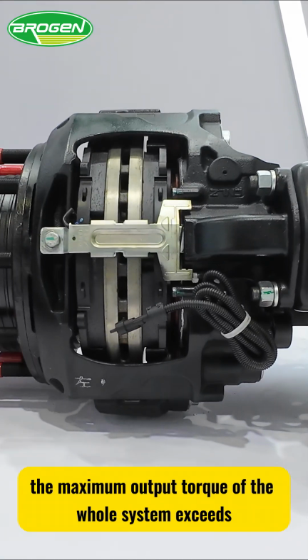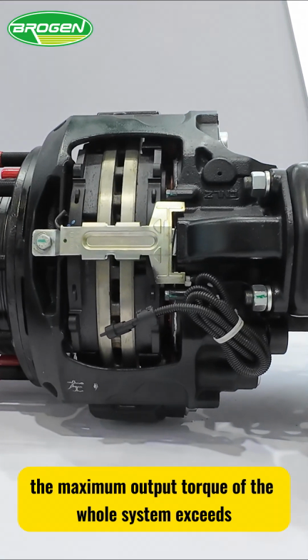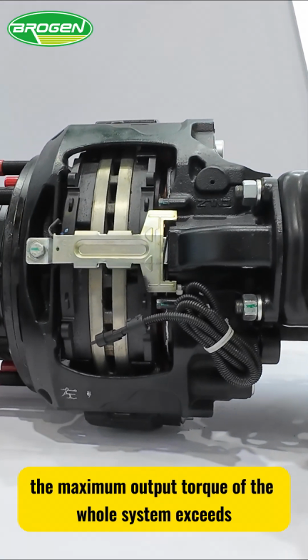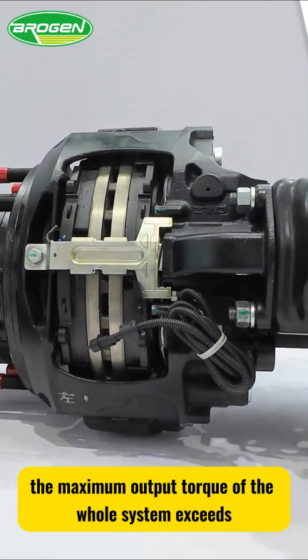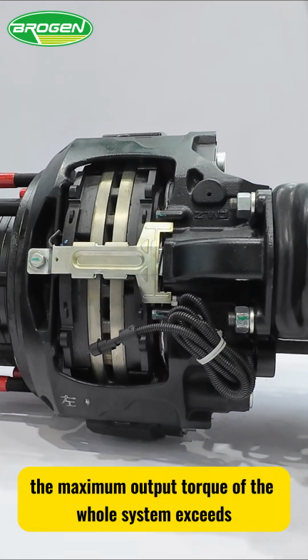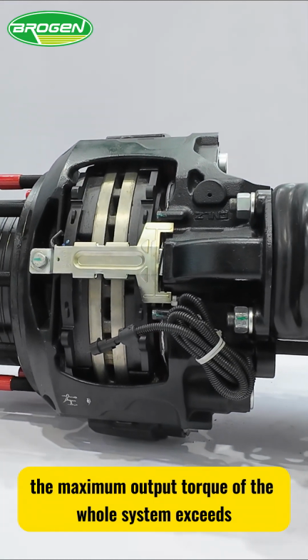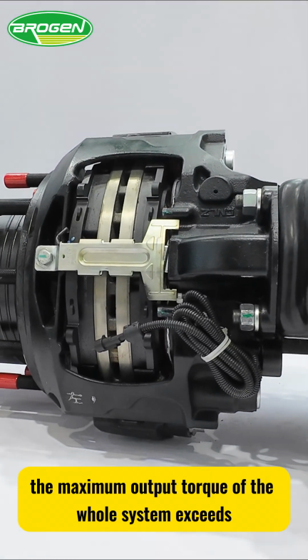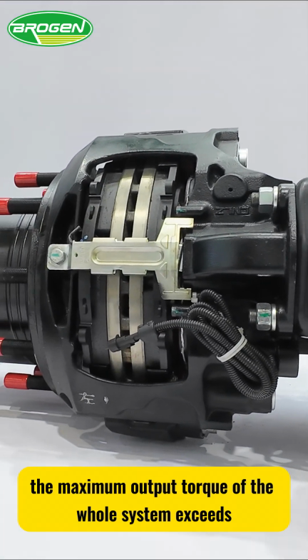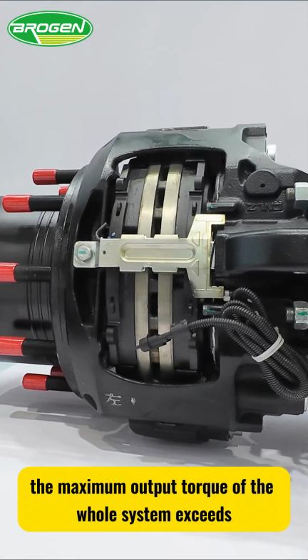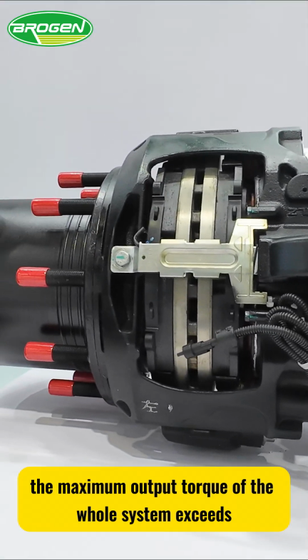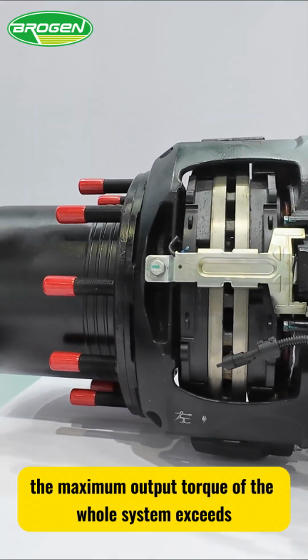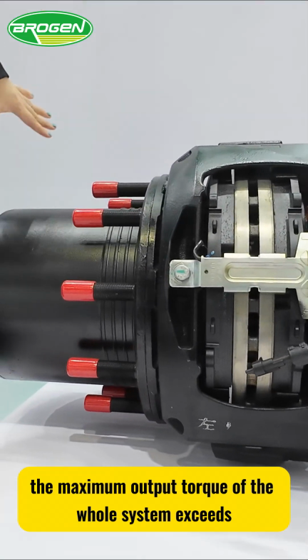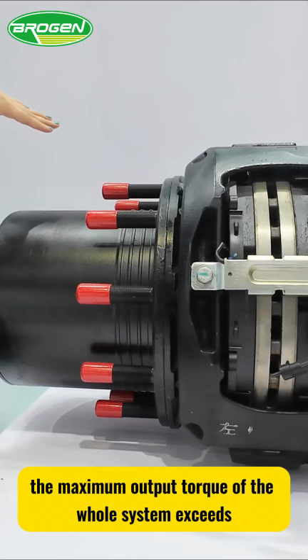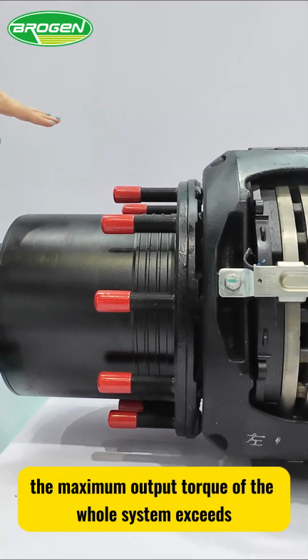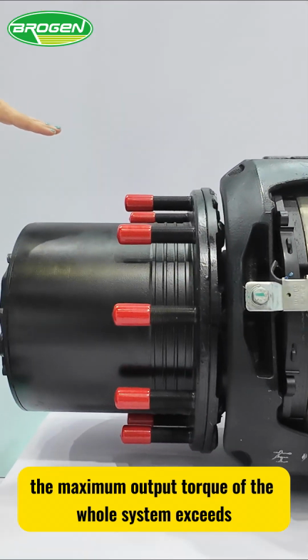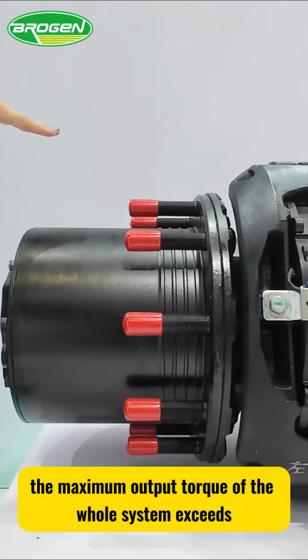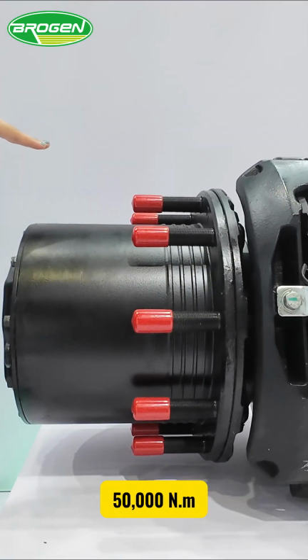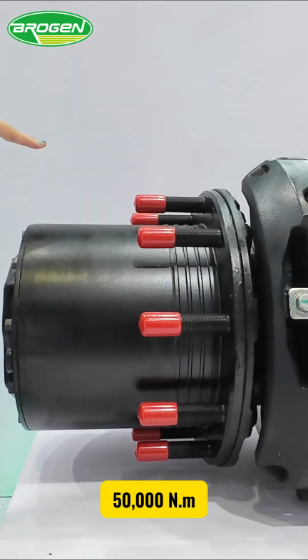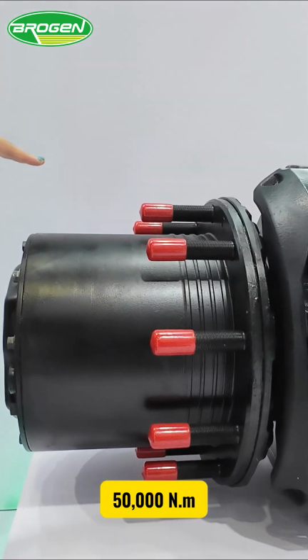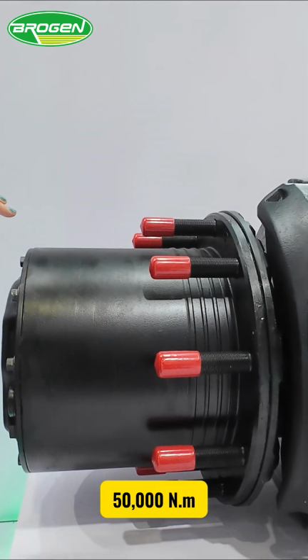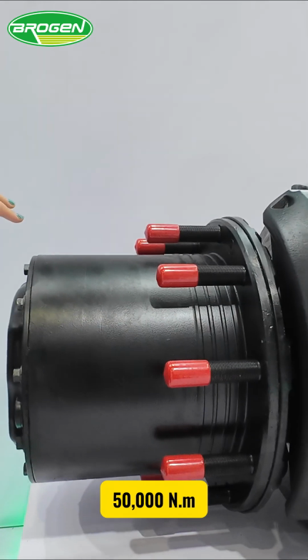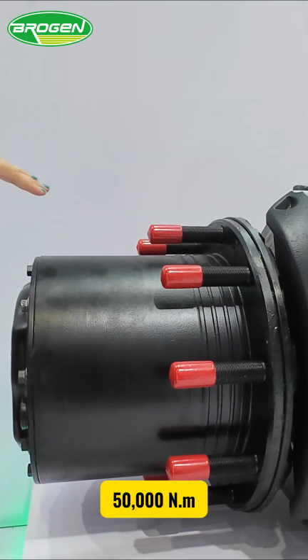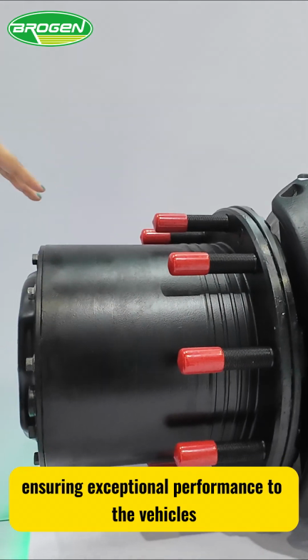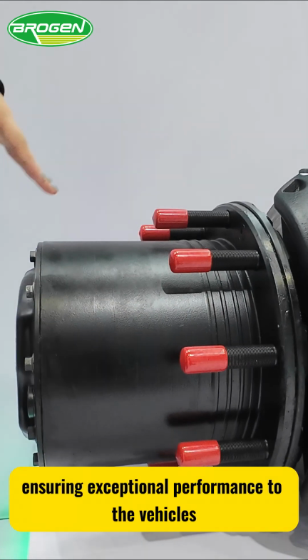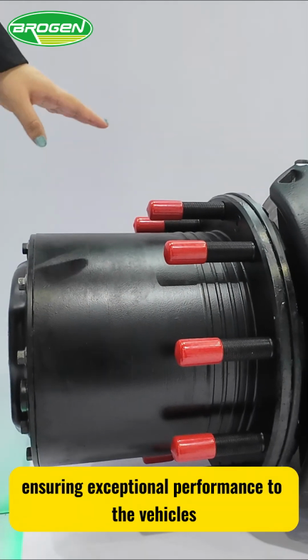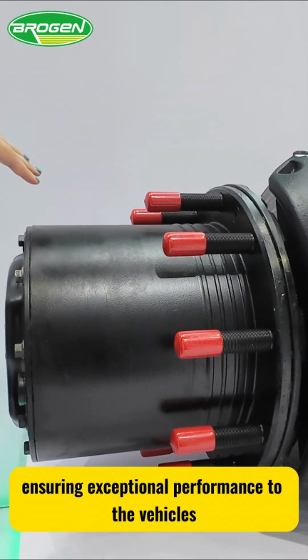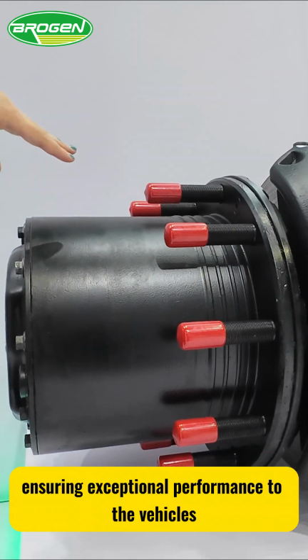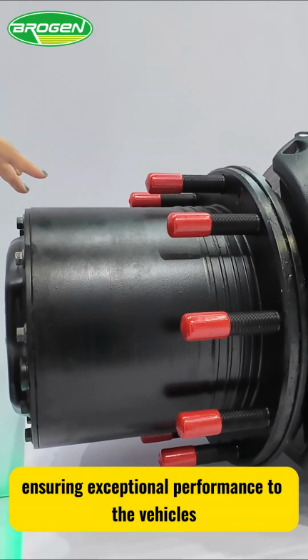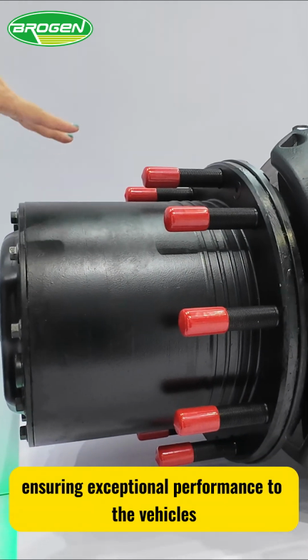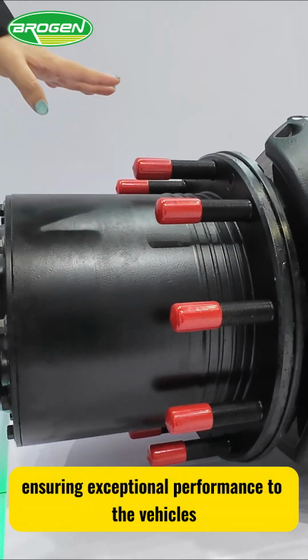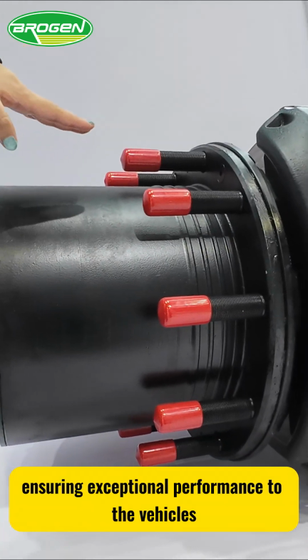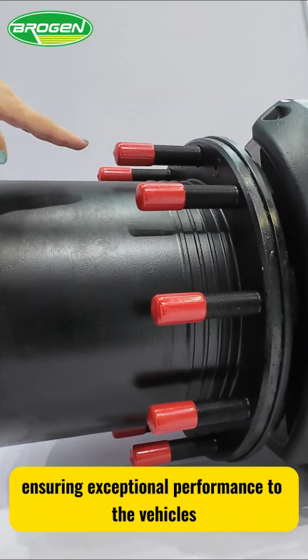the maximum output torque of the whole system exceeds 50,000 Nm, ensuring exceptional performance to the vehicles.